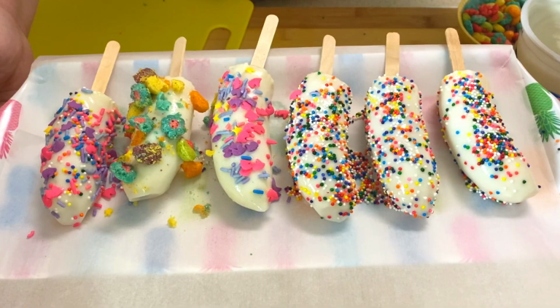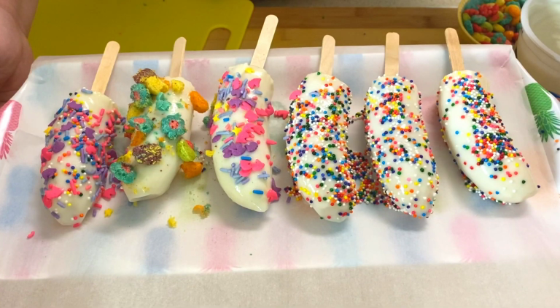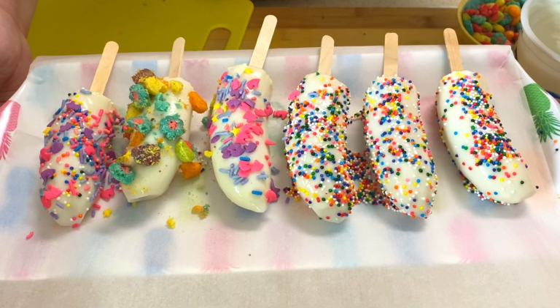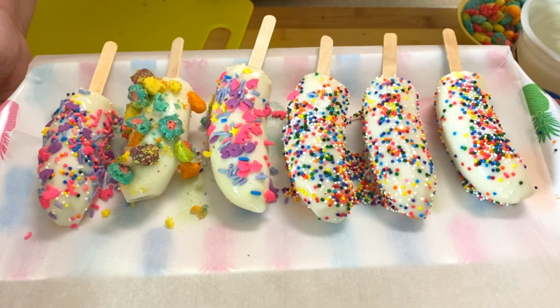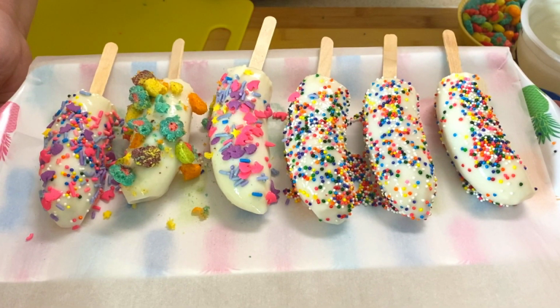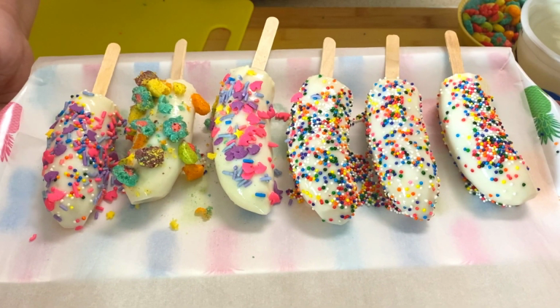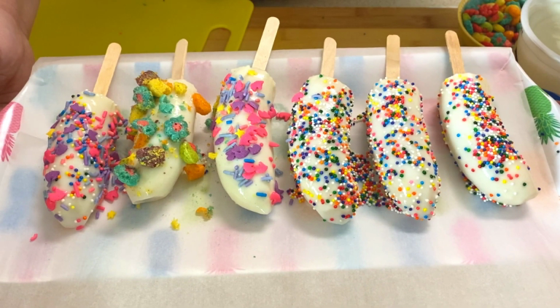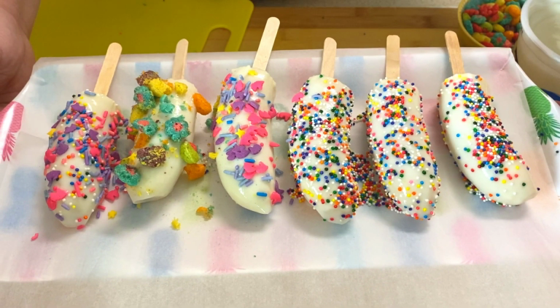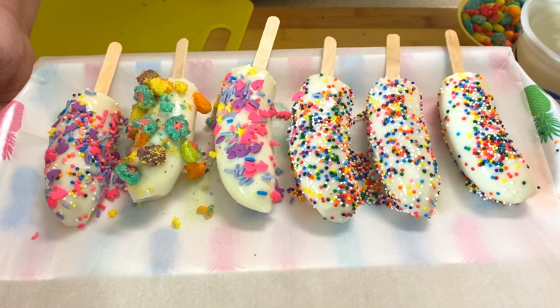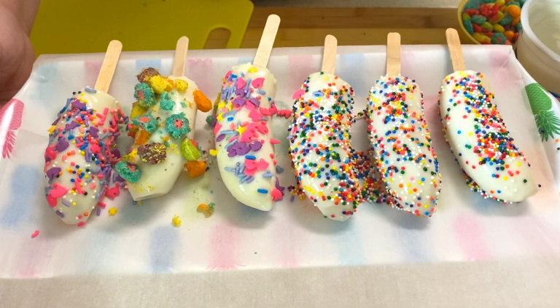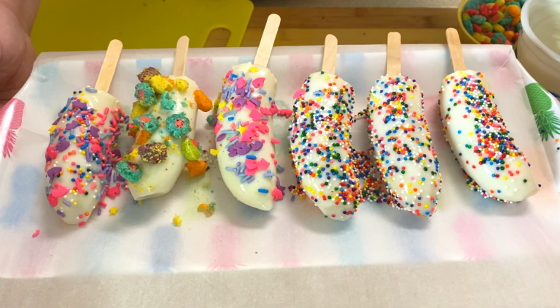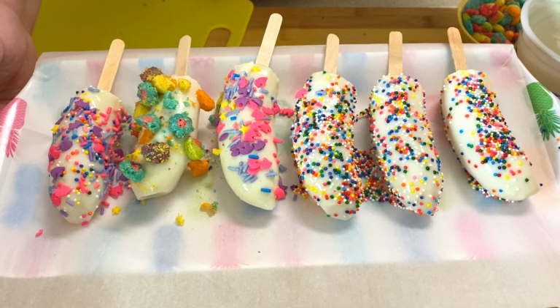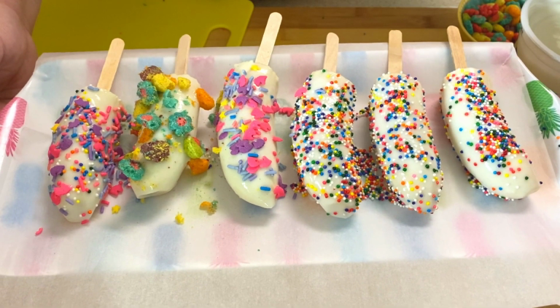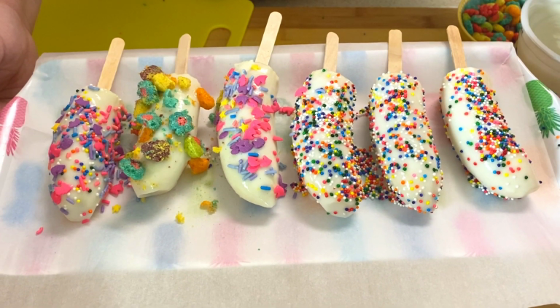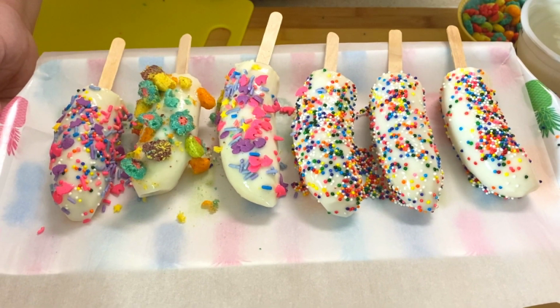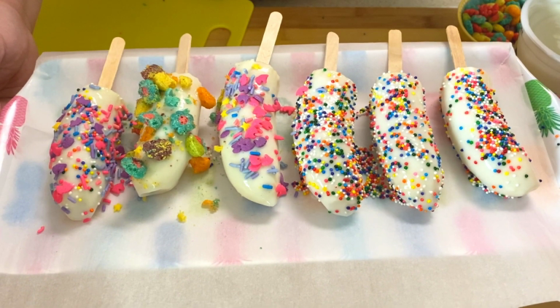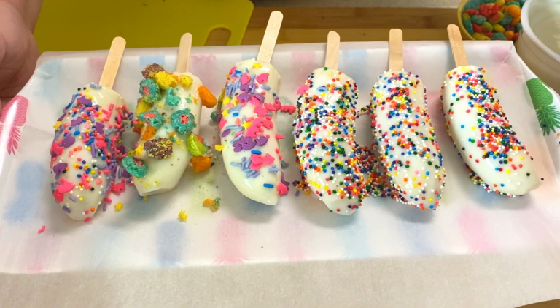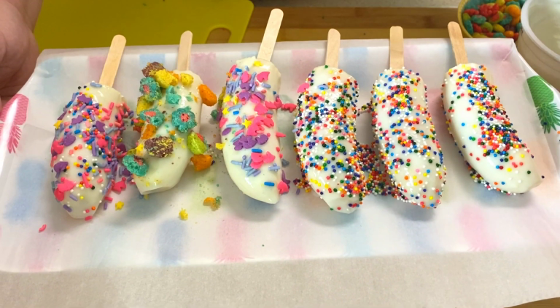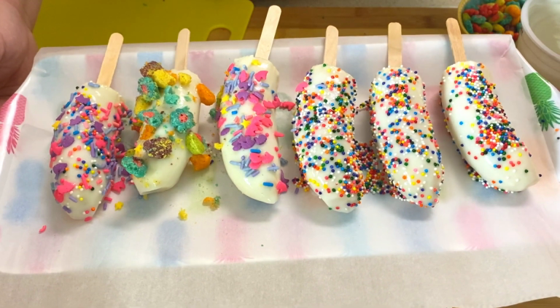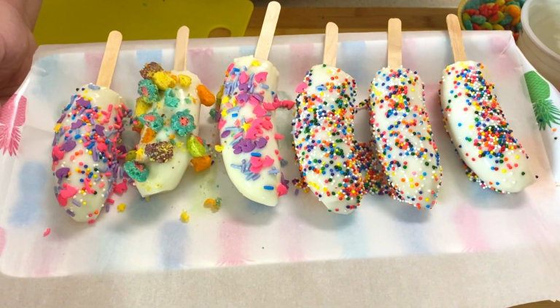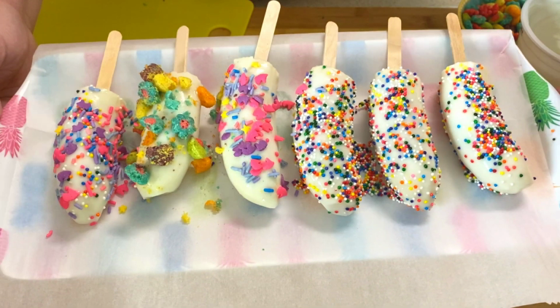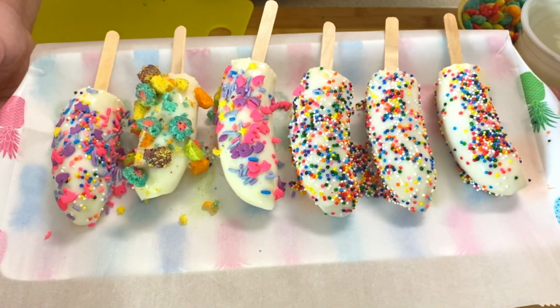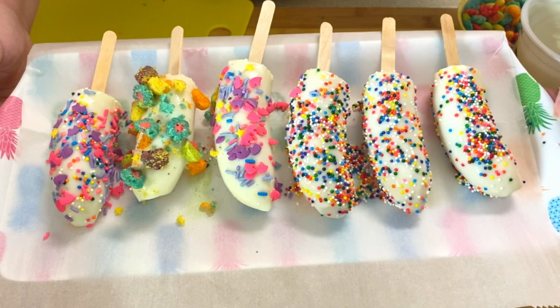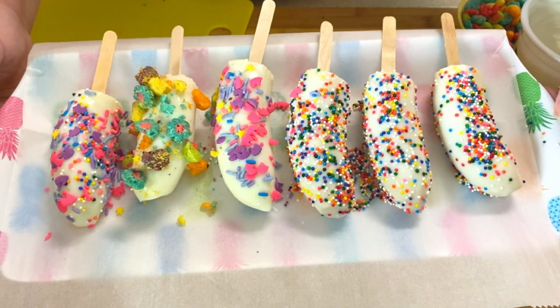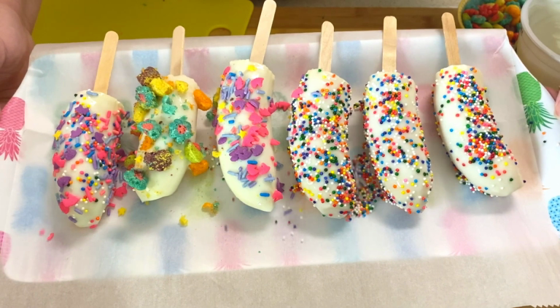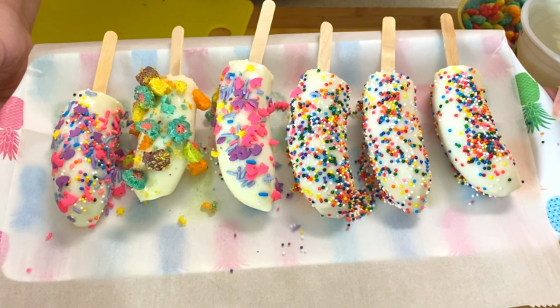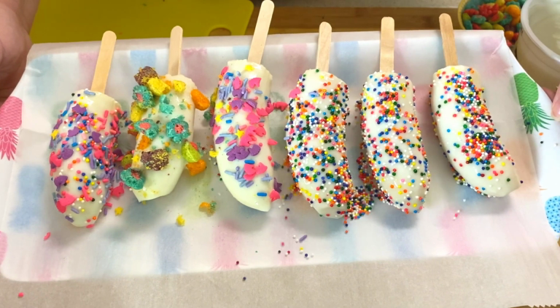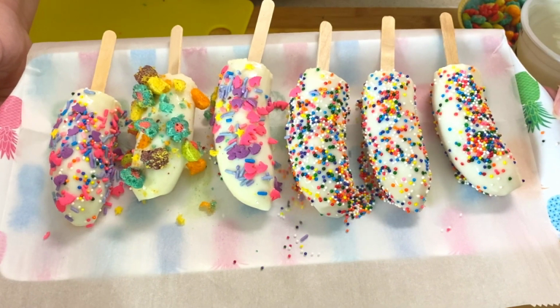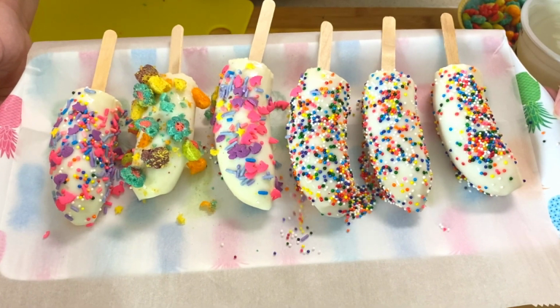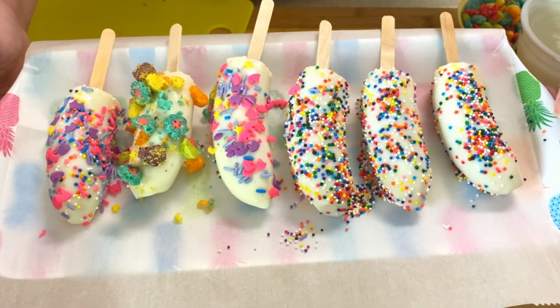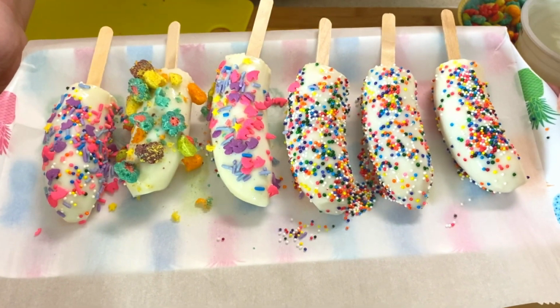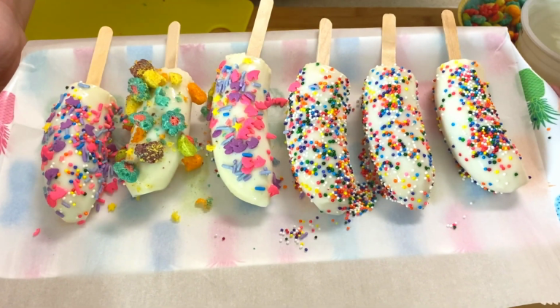These are finished and they're going to go into the freezer for about an hour, and then they'll be good to eat.